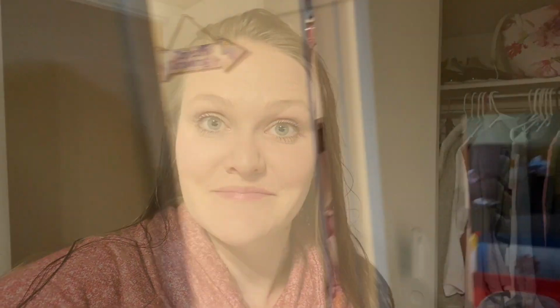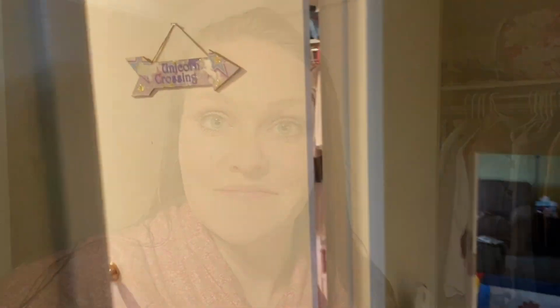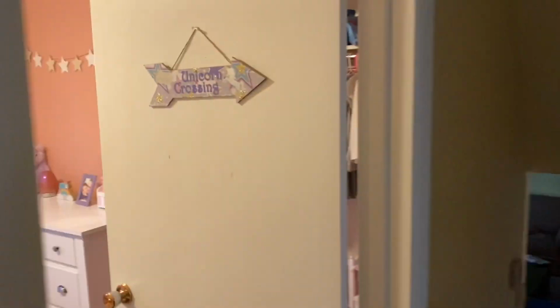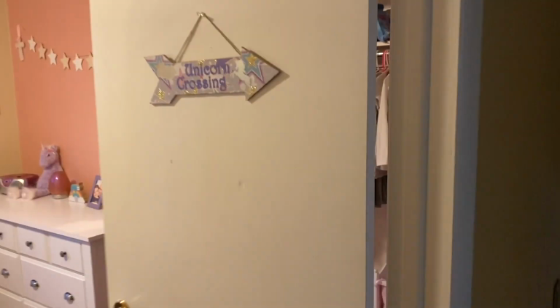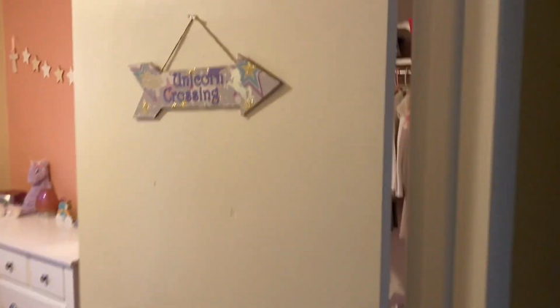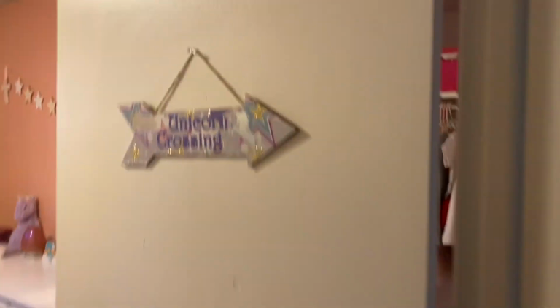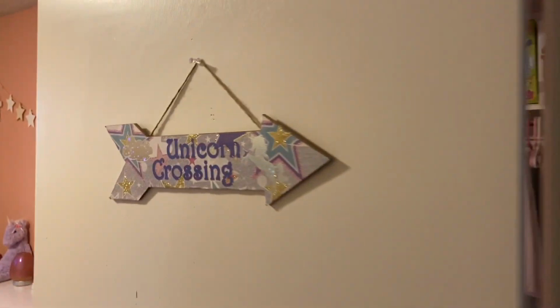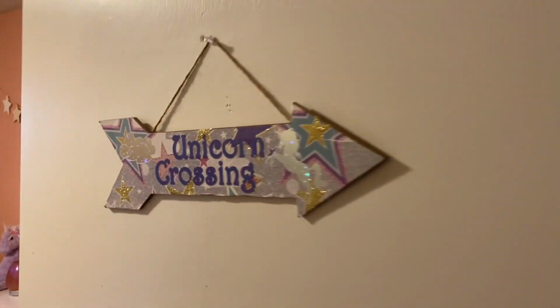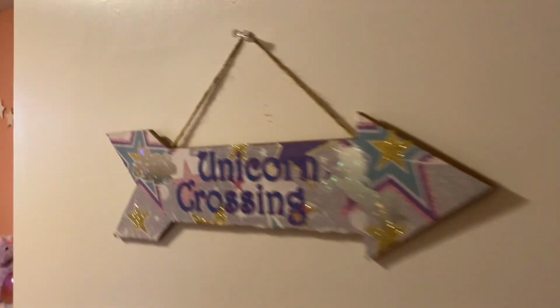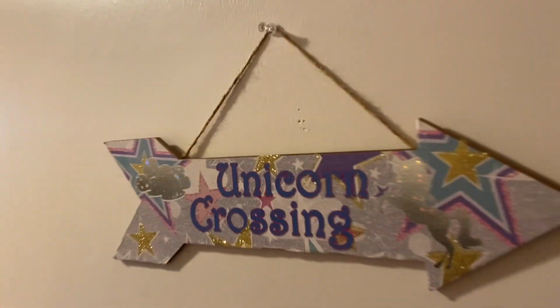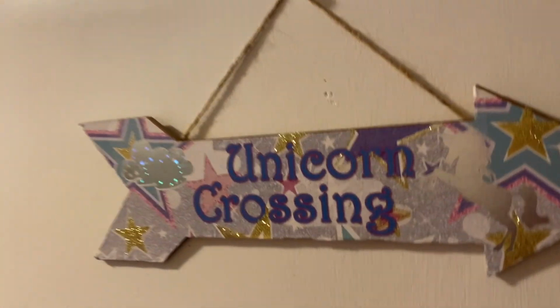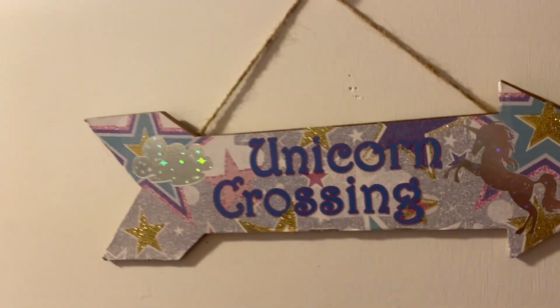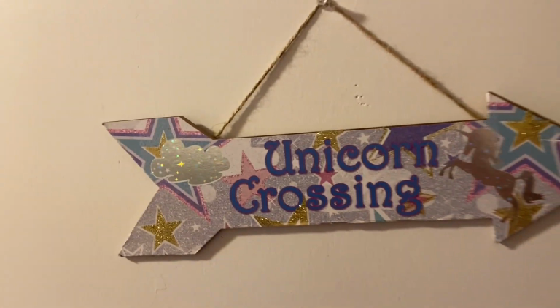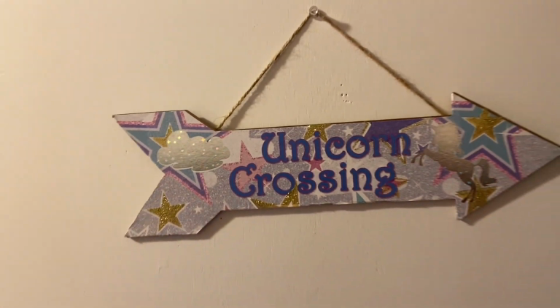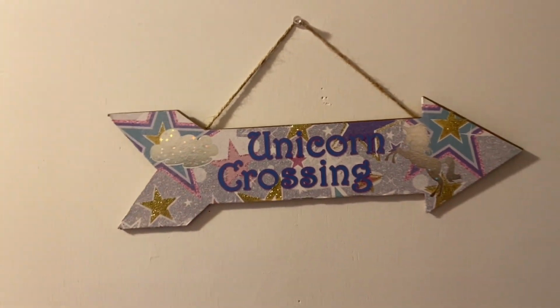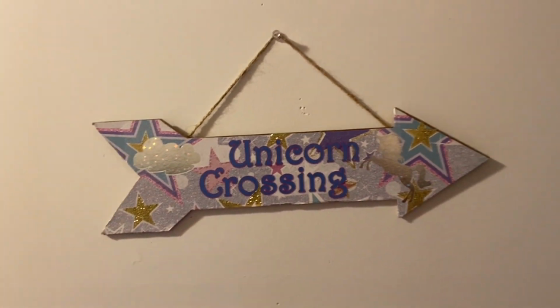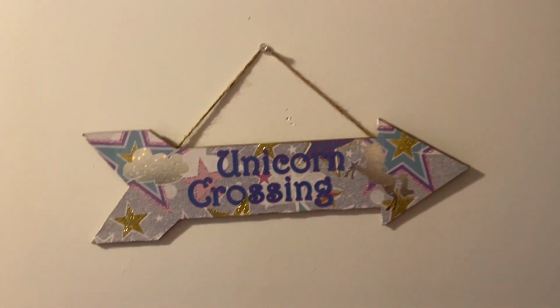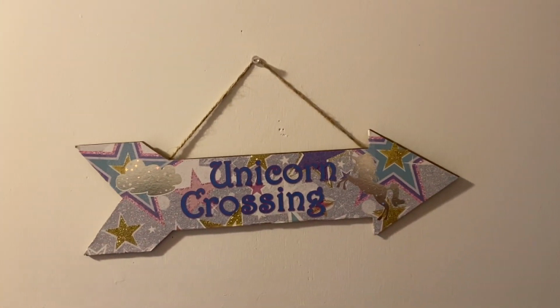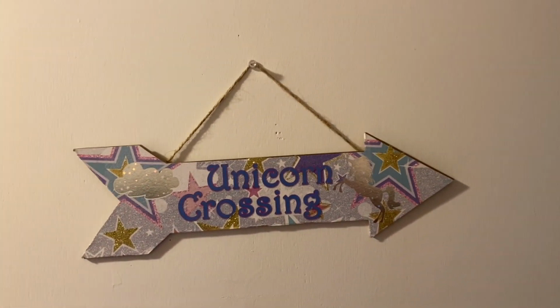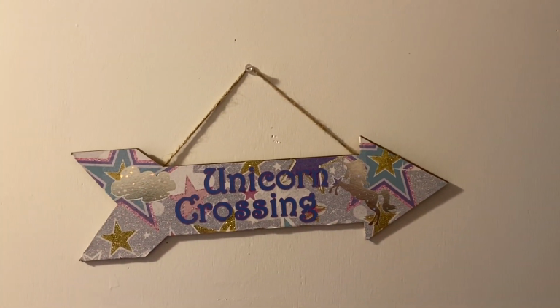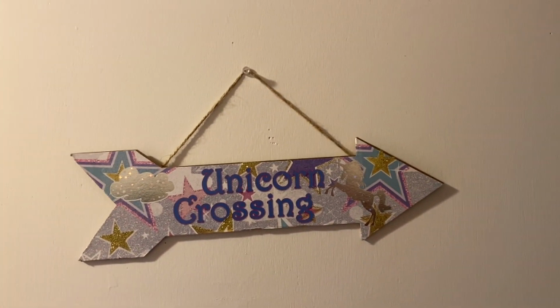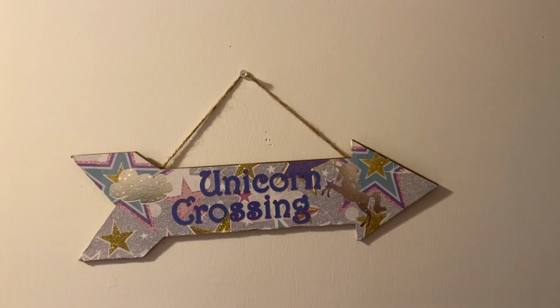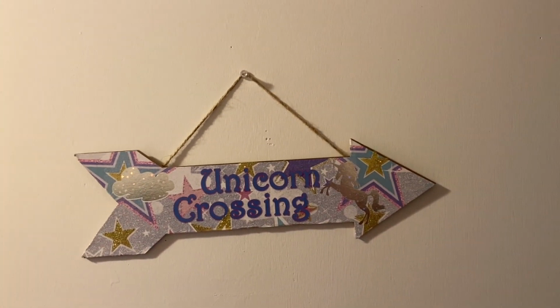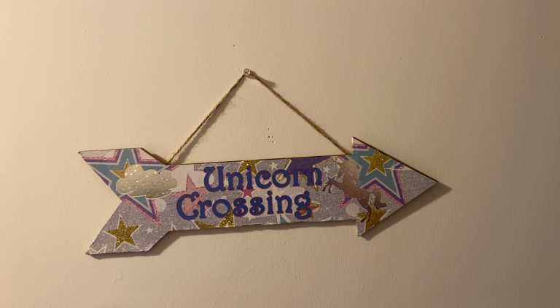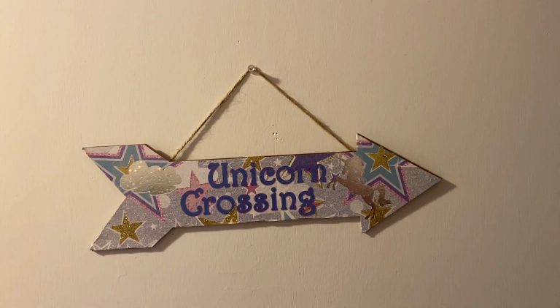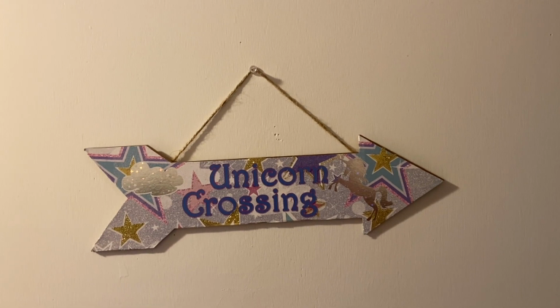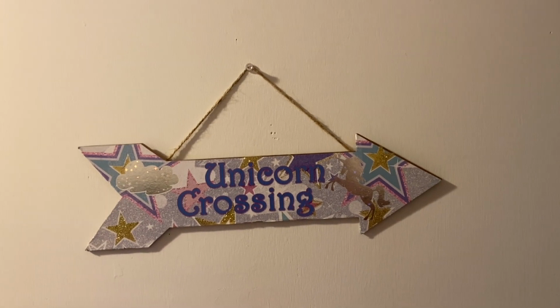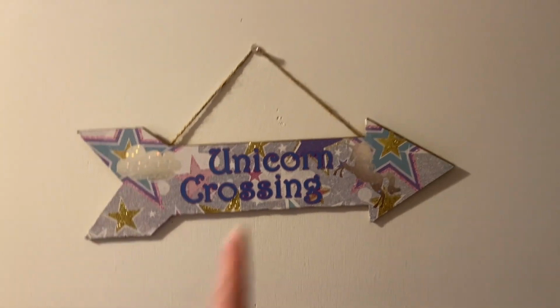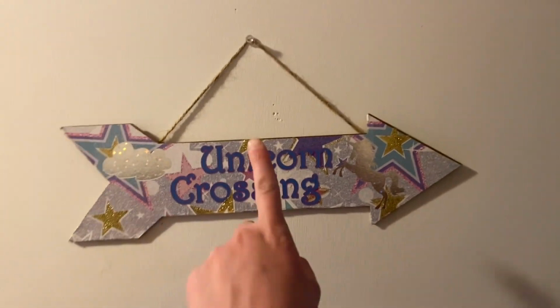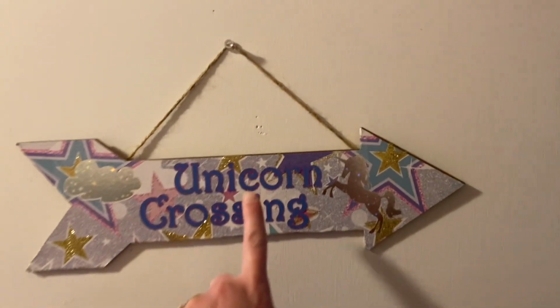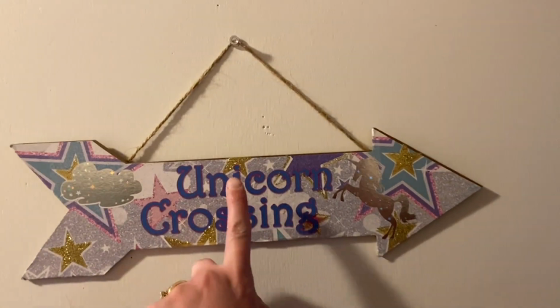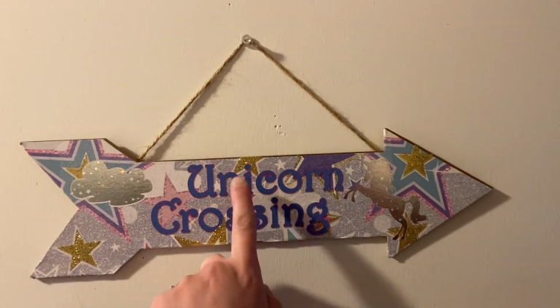Okay, the first thing is this little sign that says 'Unicorn Crossing' — it's just on the outside of her door. This was from the Dollar Tree.